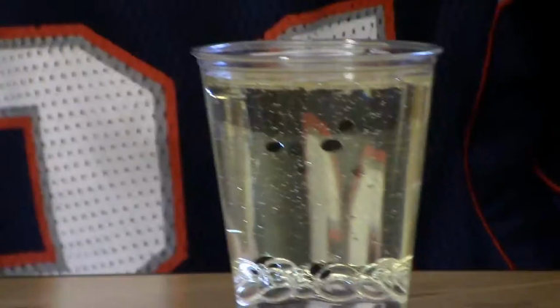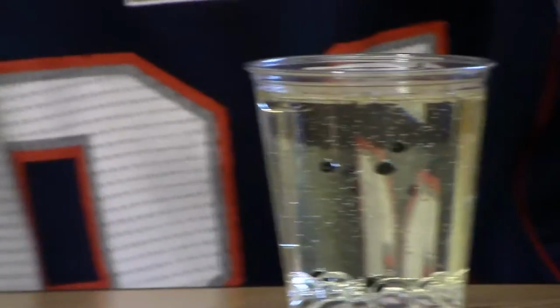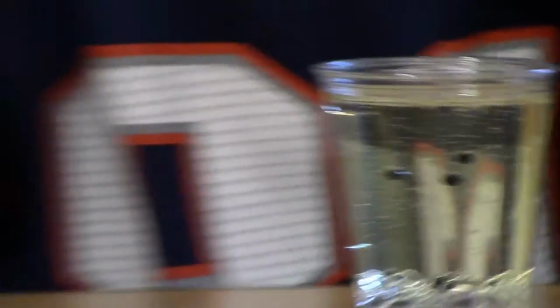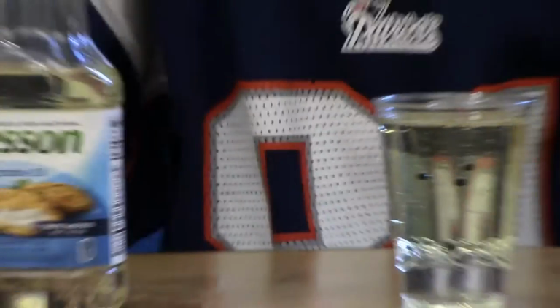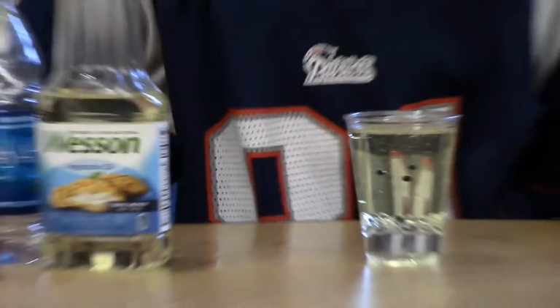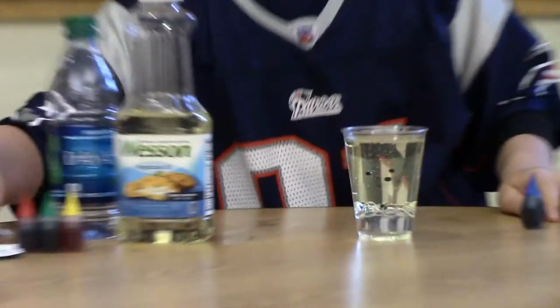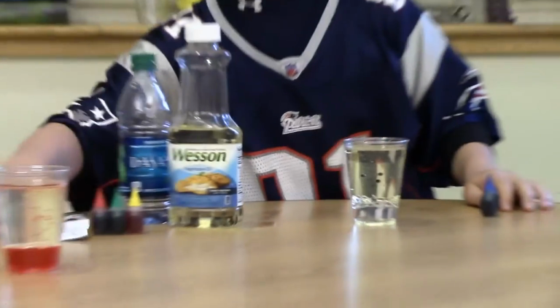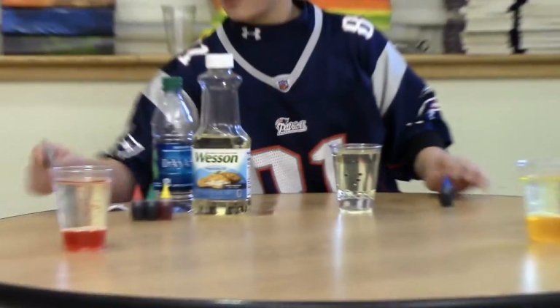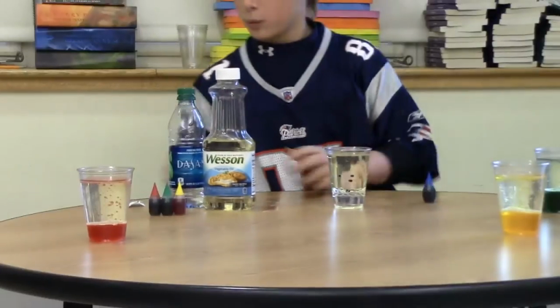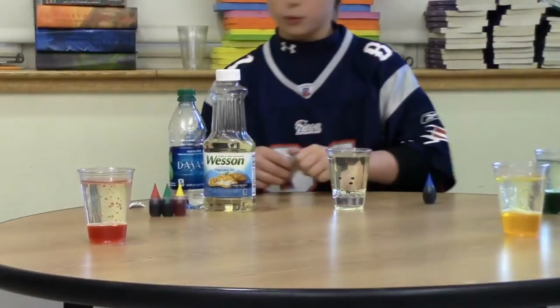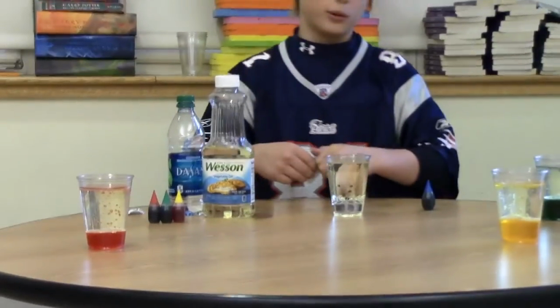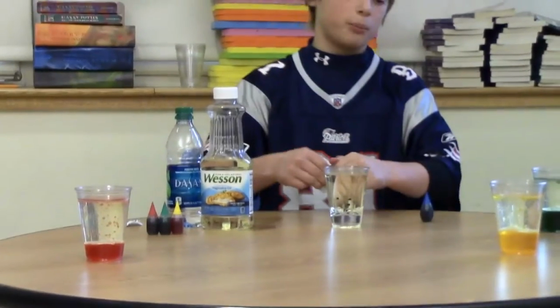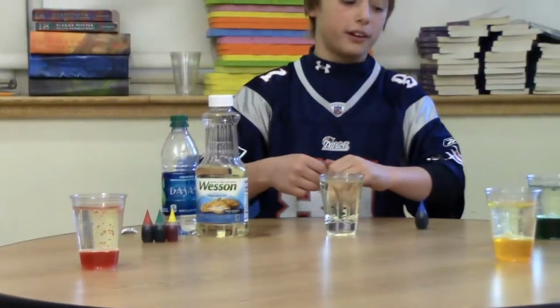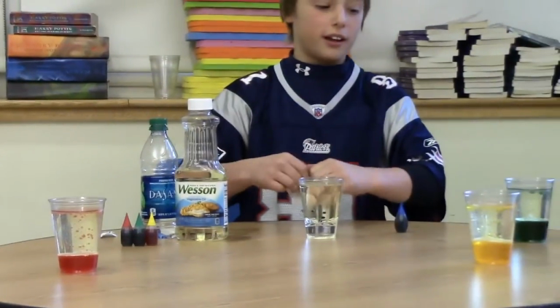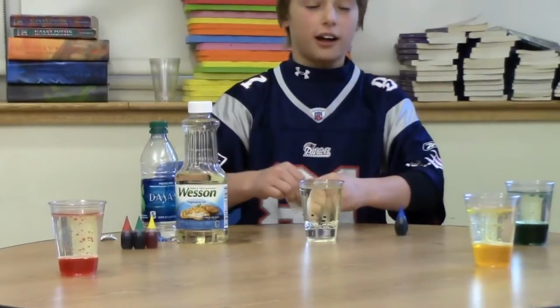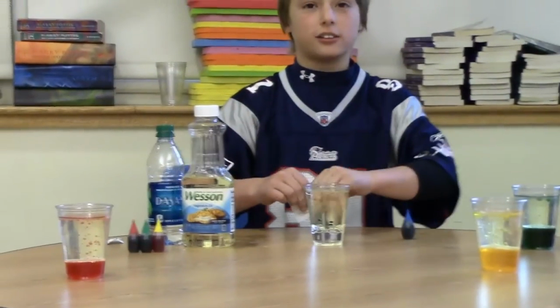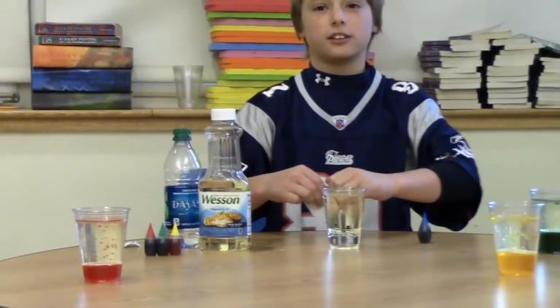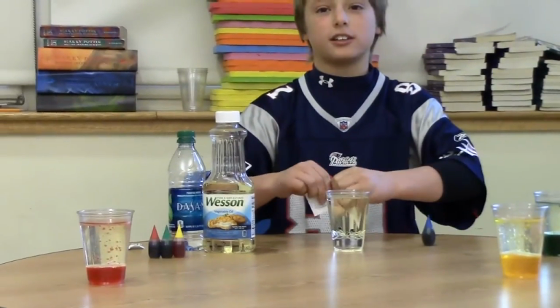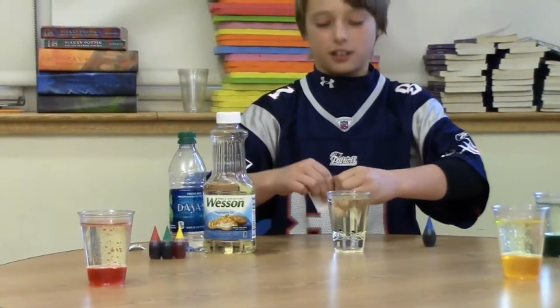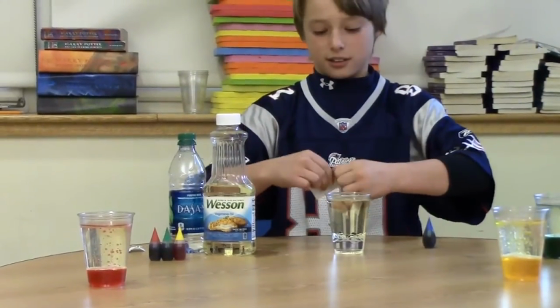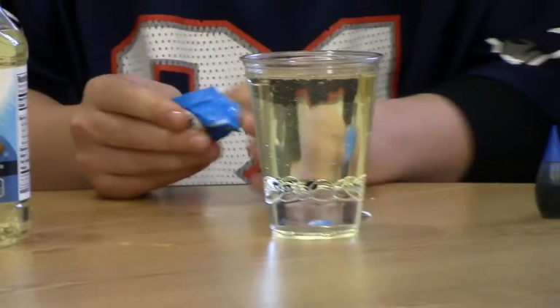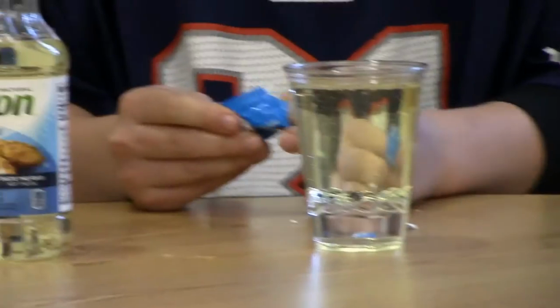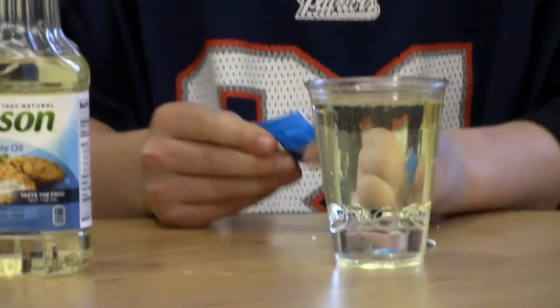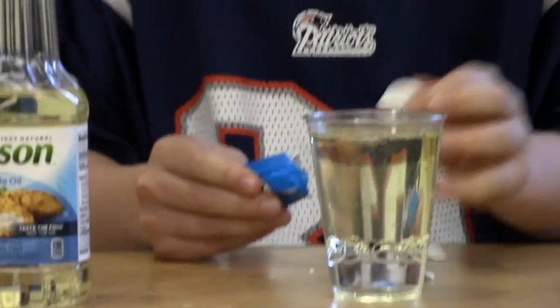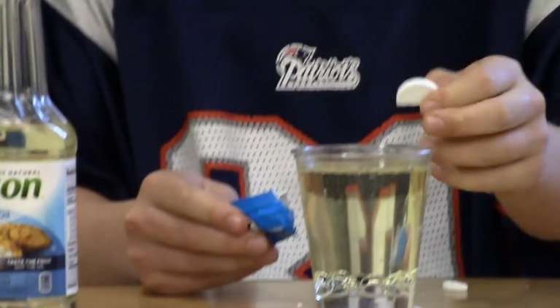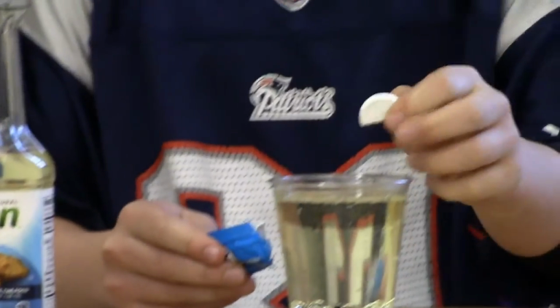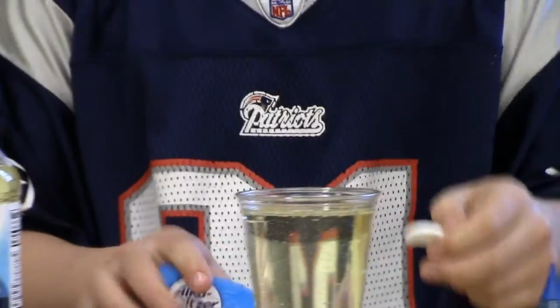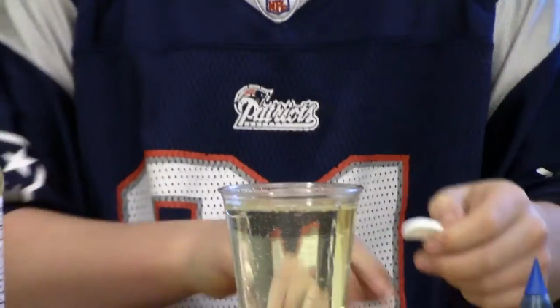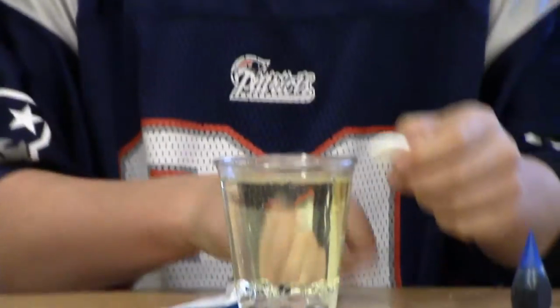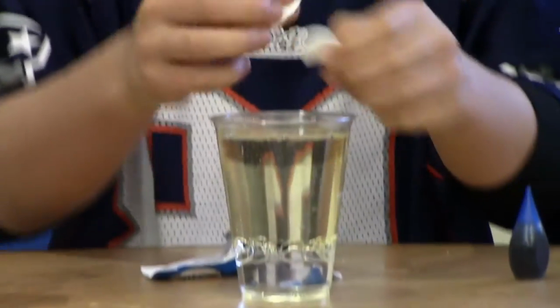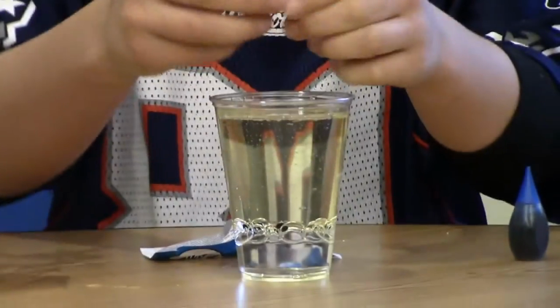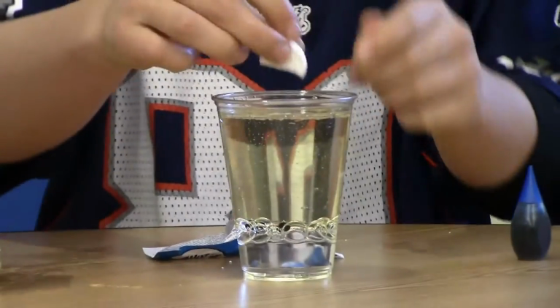Then we will put our salt into the cup to make the lava lamps.